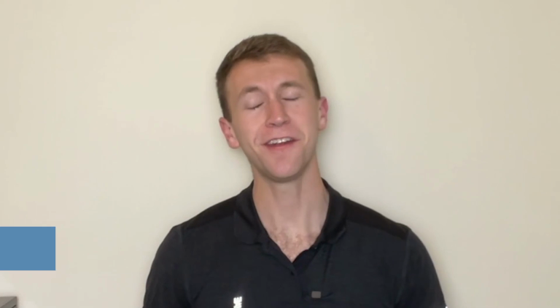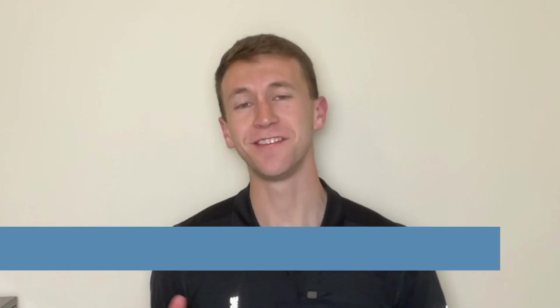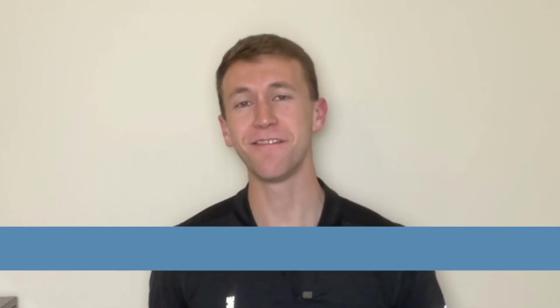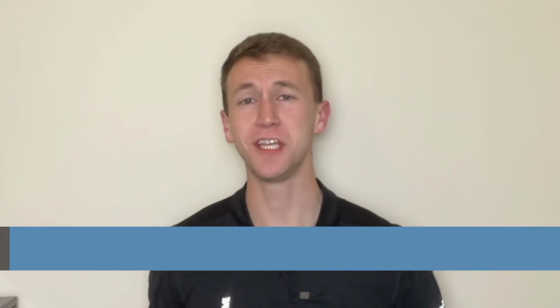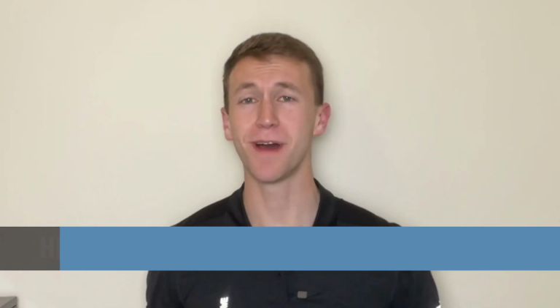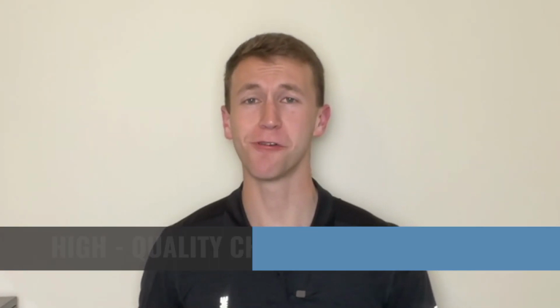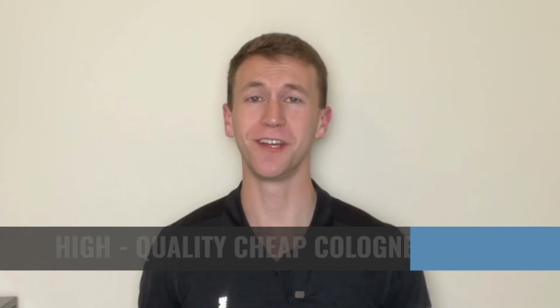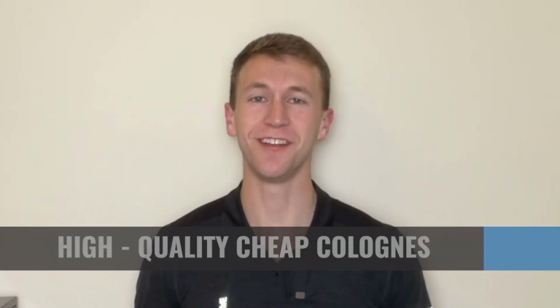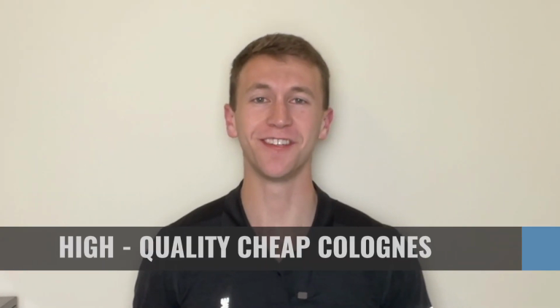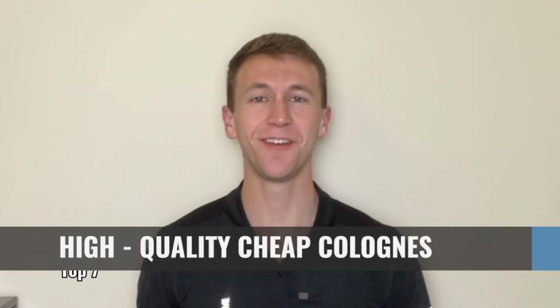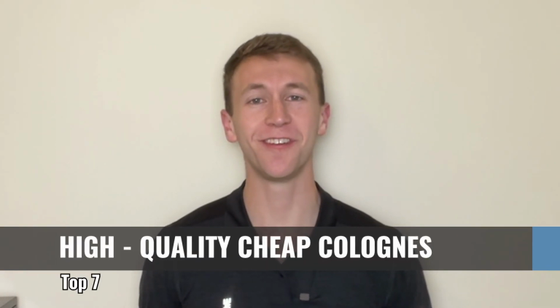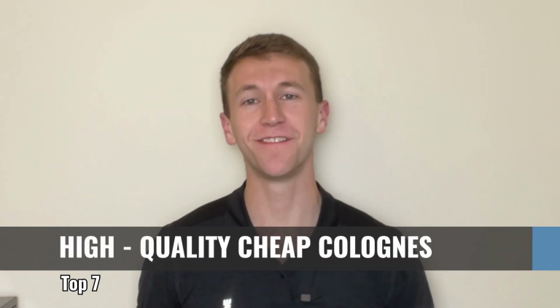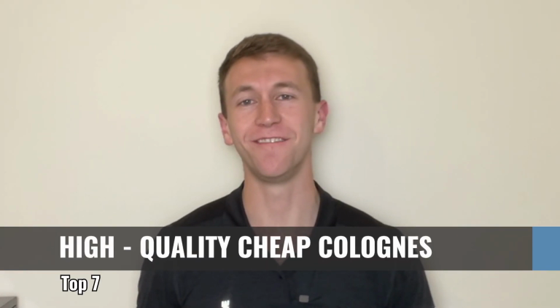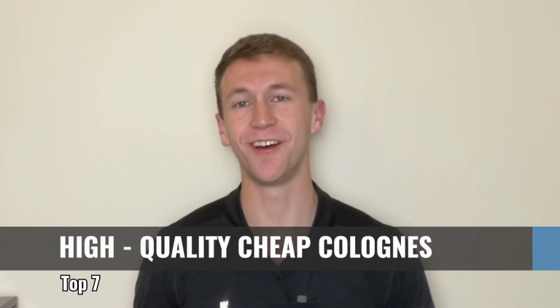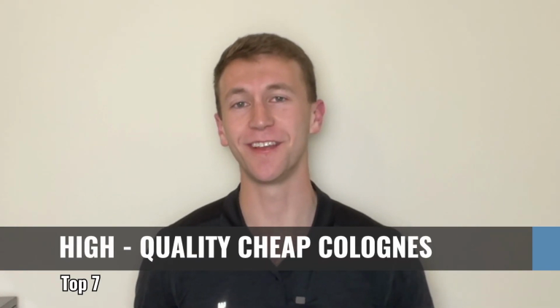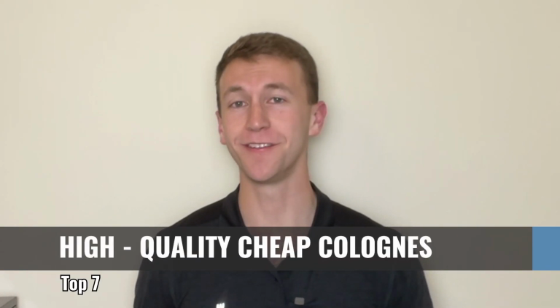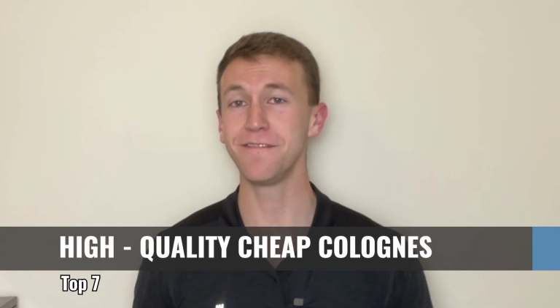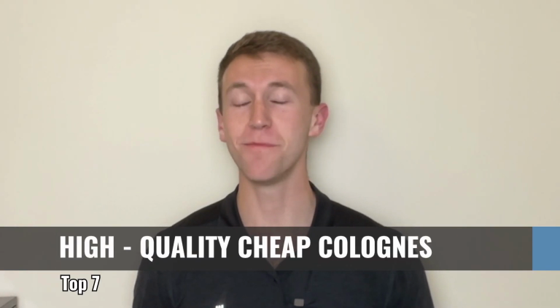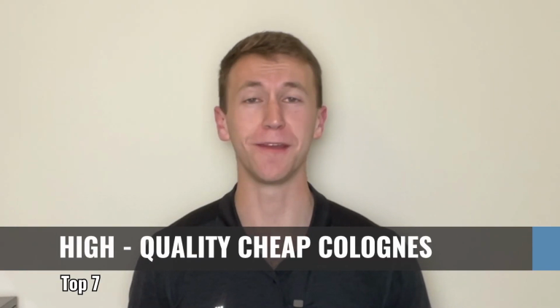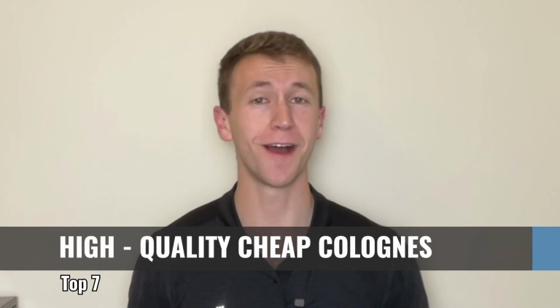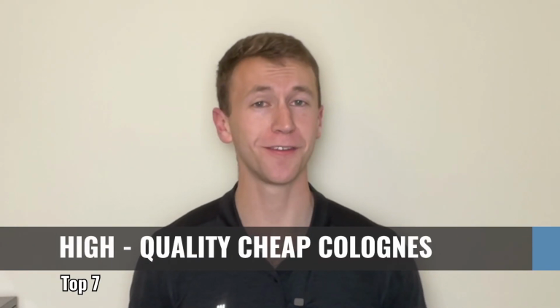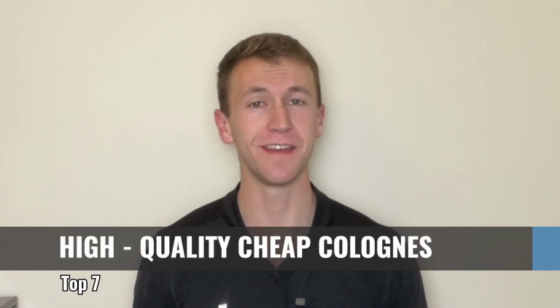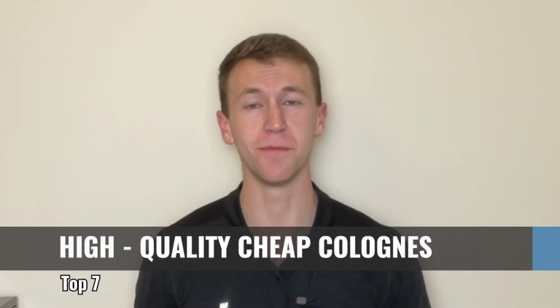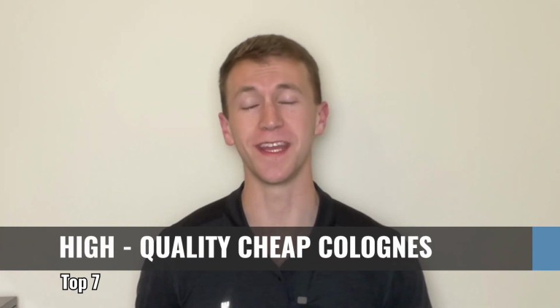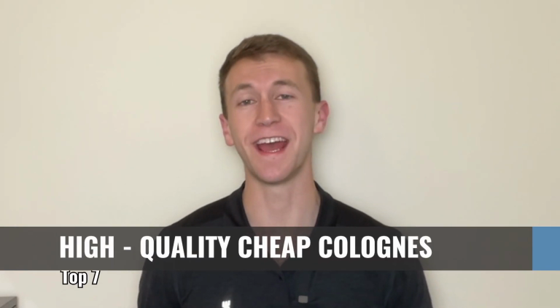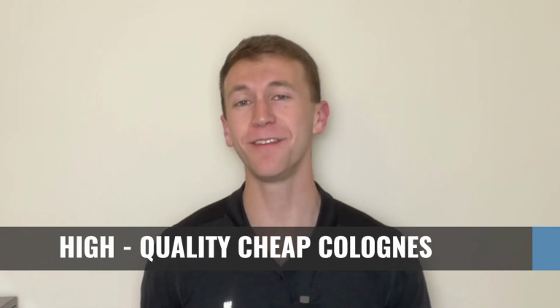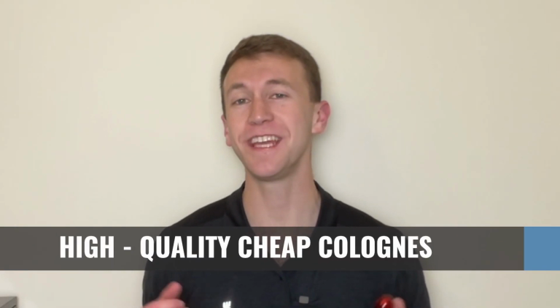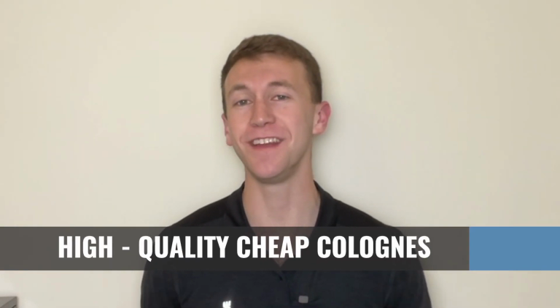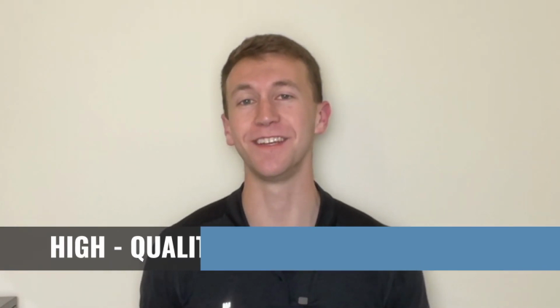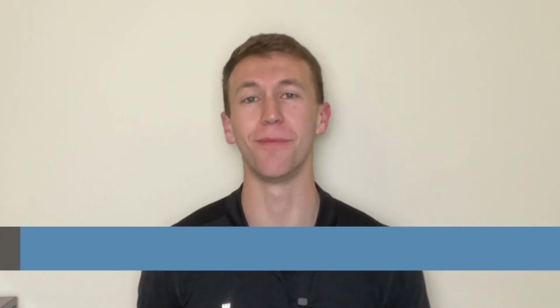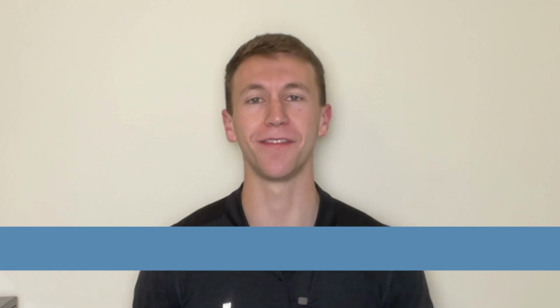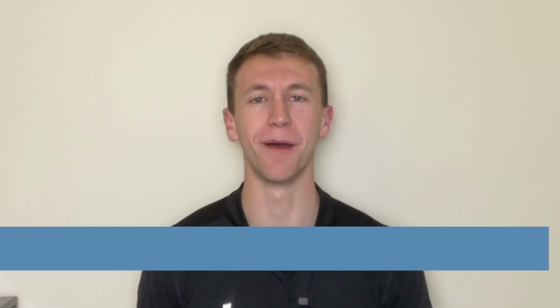Here are seven cheap, high-quality colognes under $35 that will save you money, why they'll save you money, and everything you need to know about them.